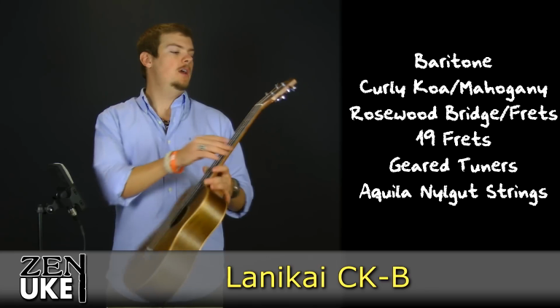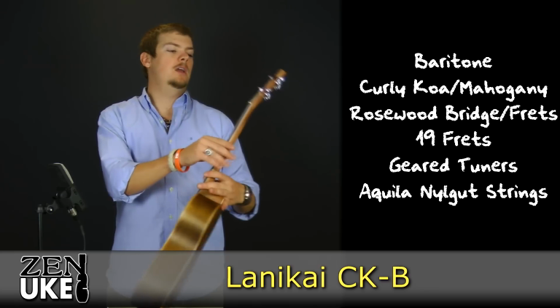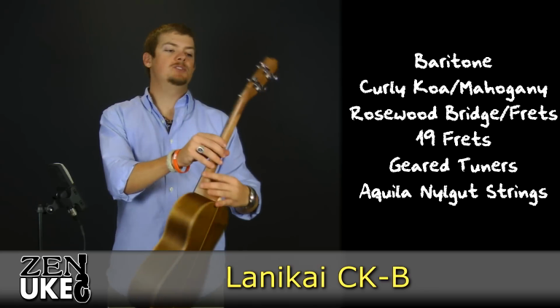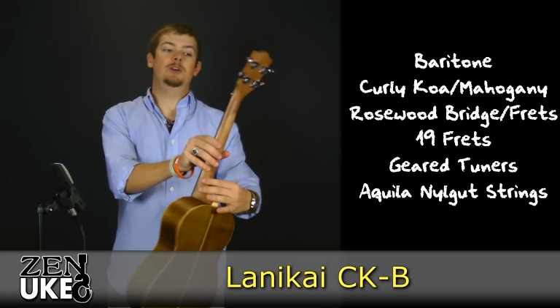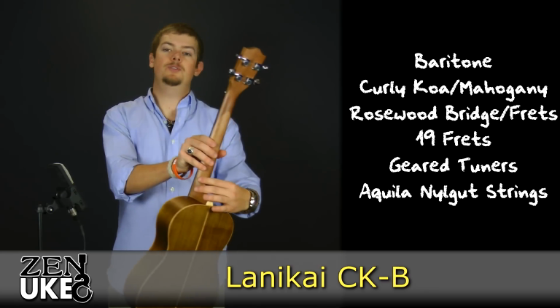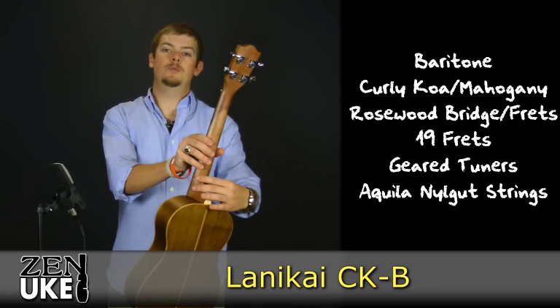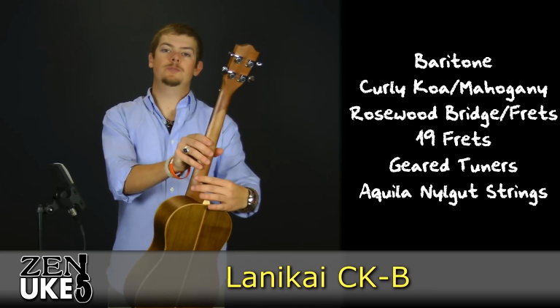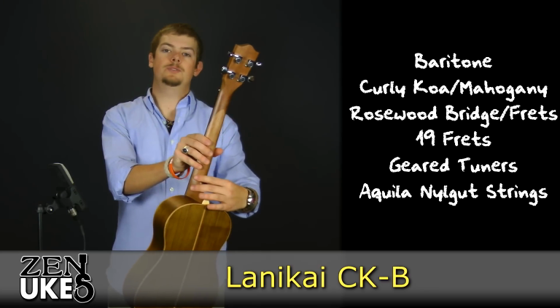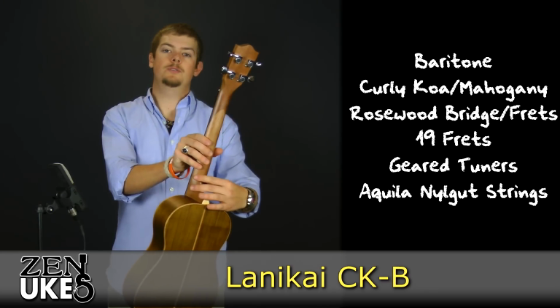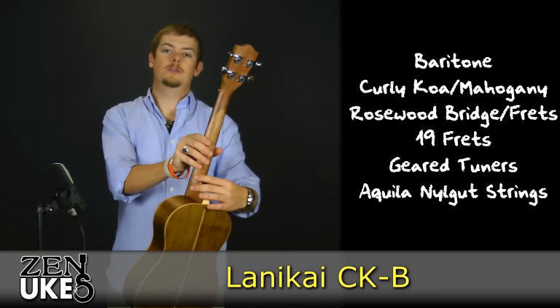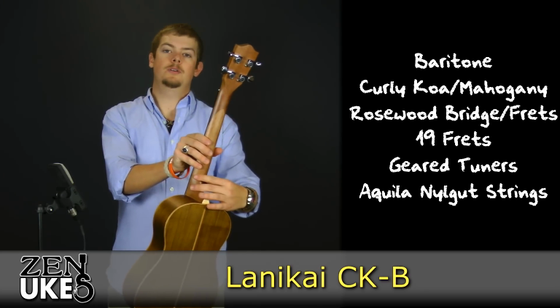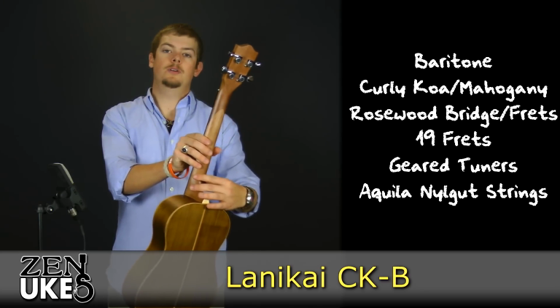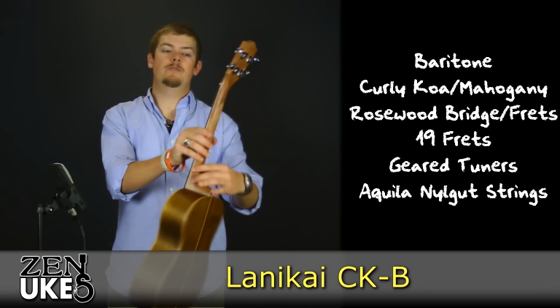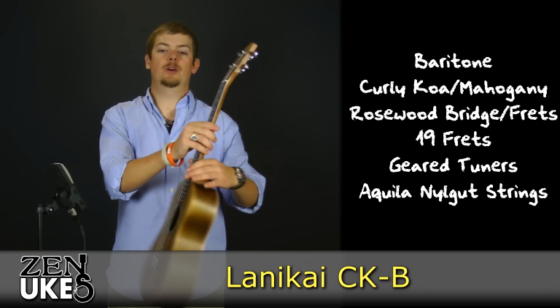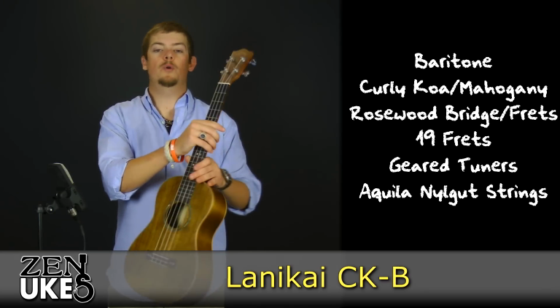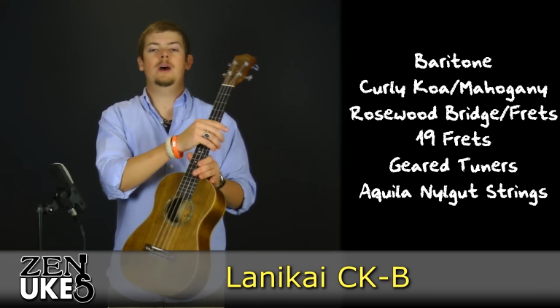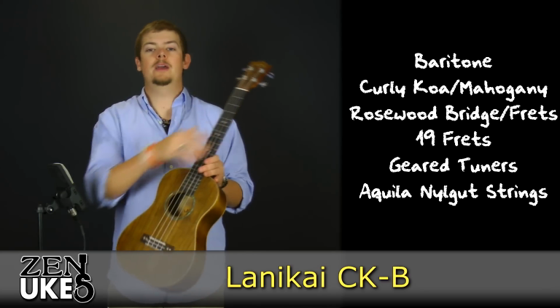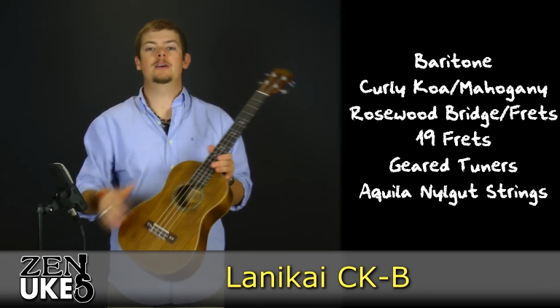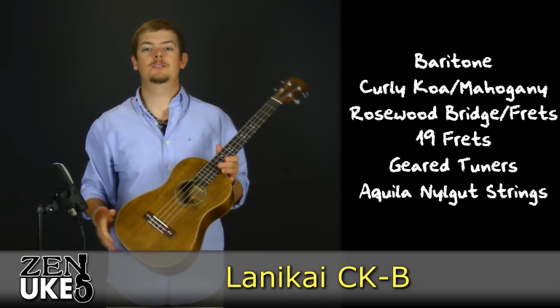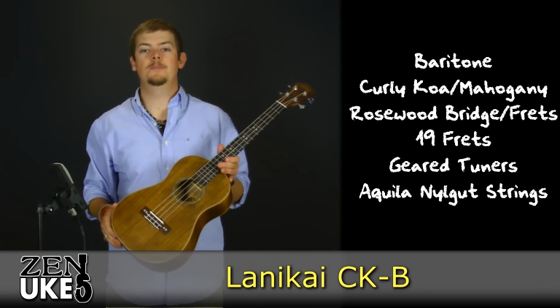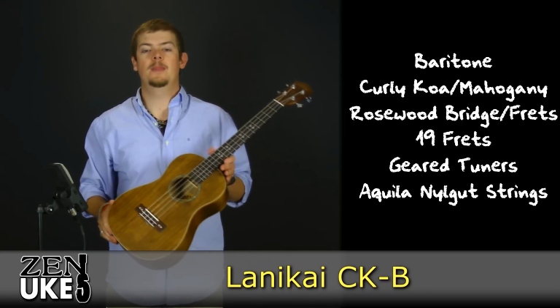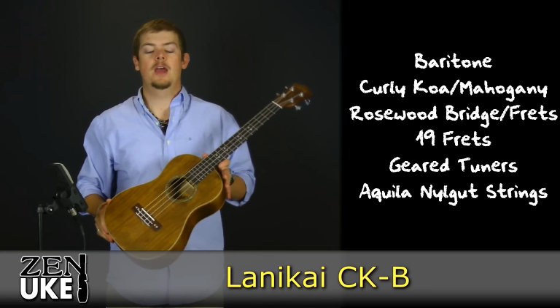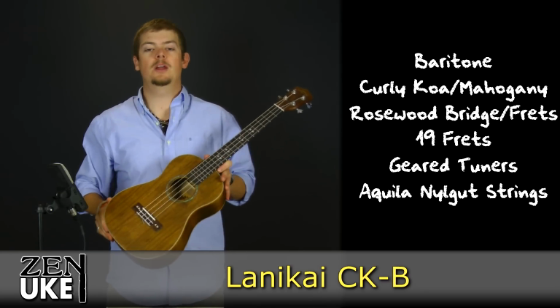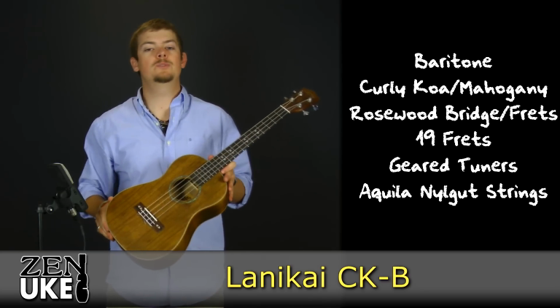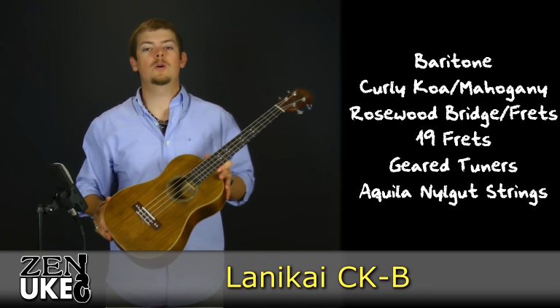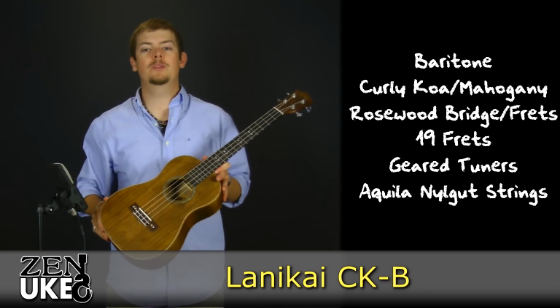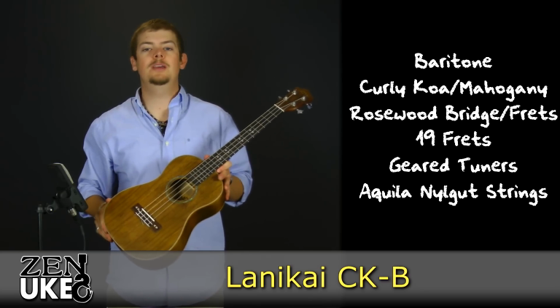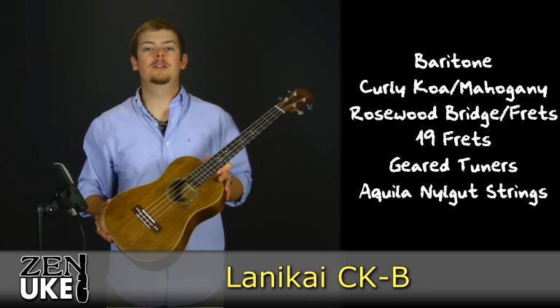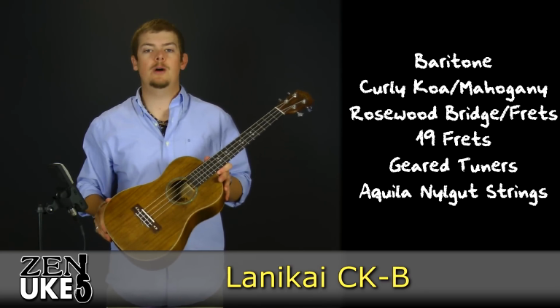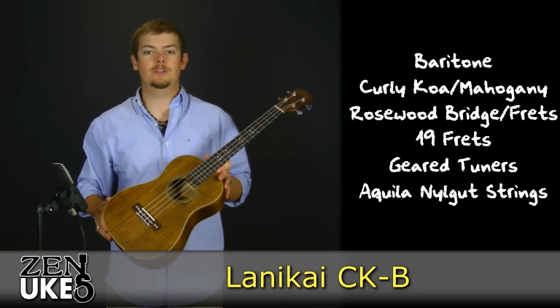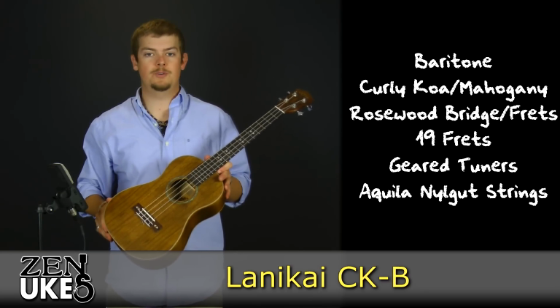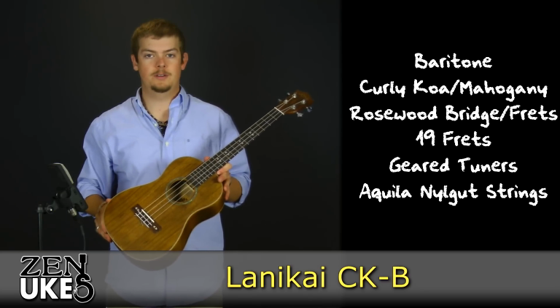It has geared tuners covered in a chrome die cast, and it comes strung with the Kila Nilegut strings.